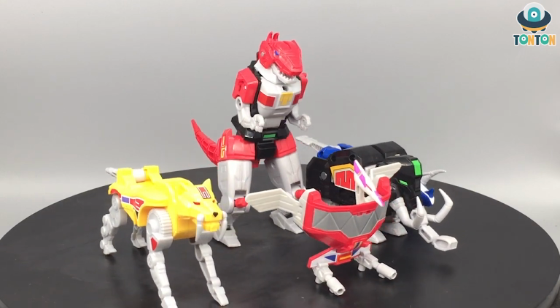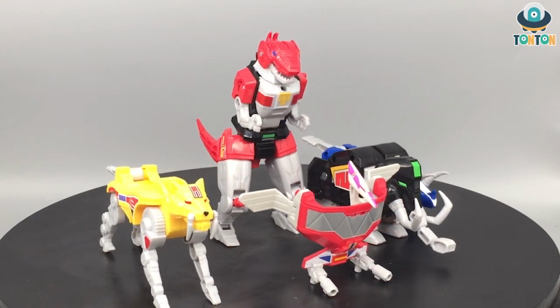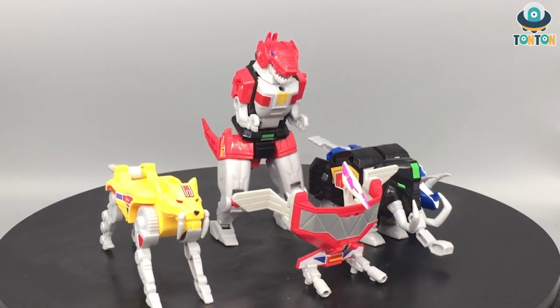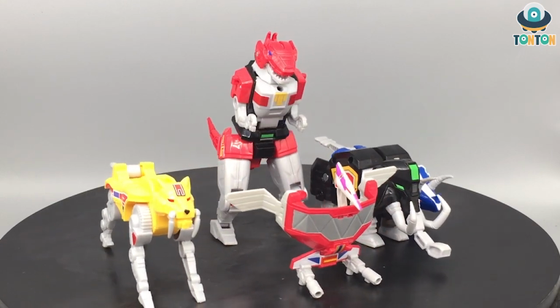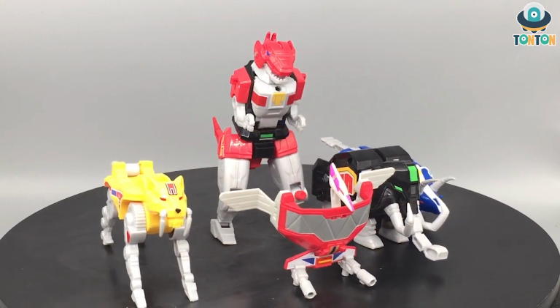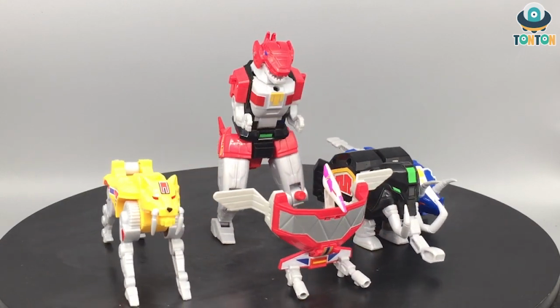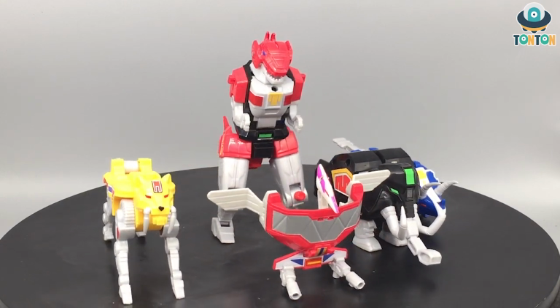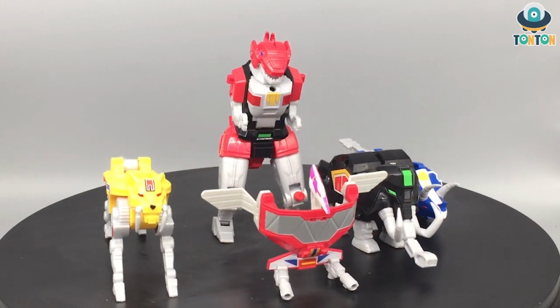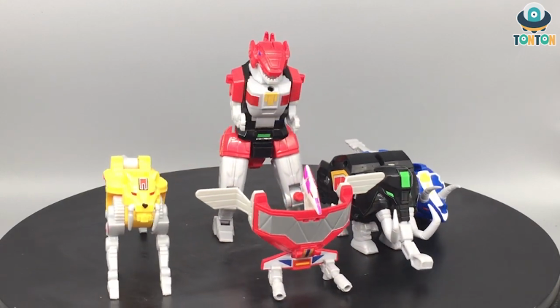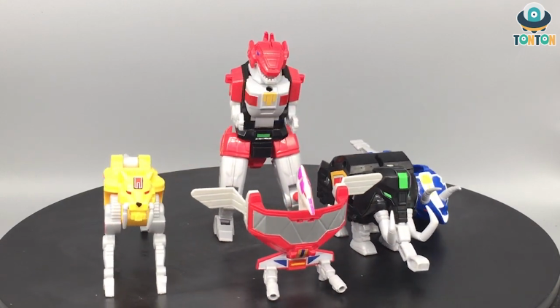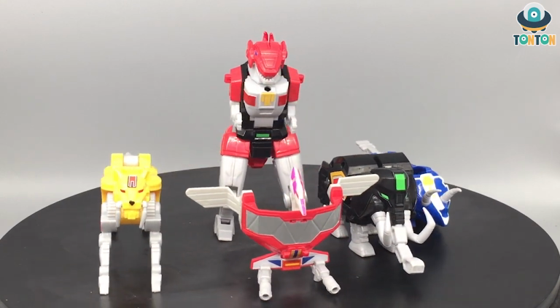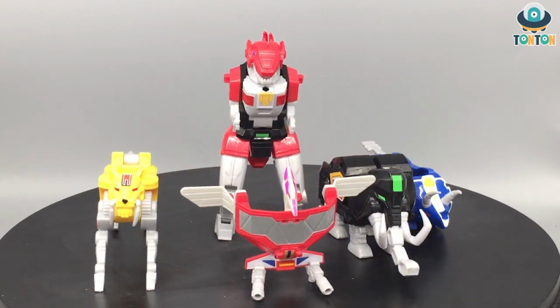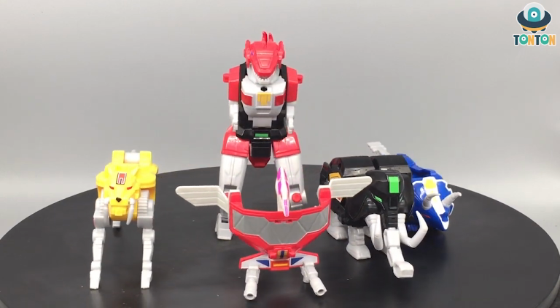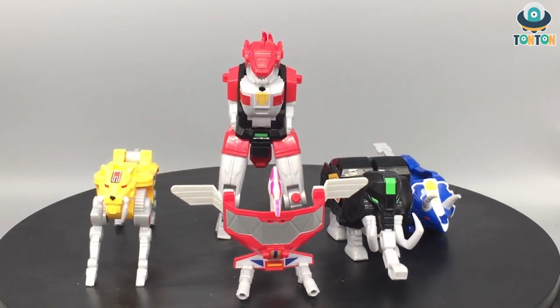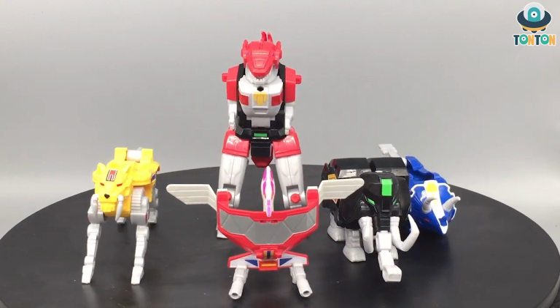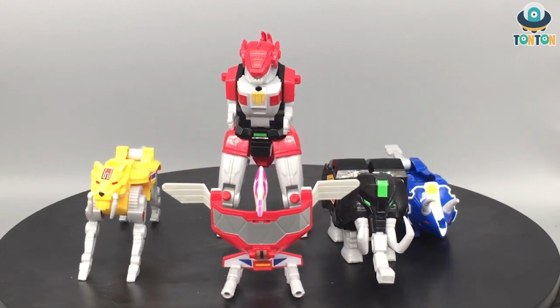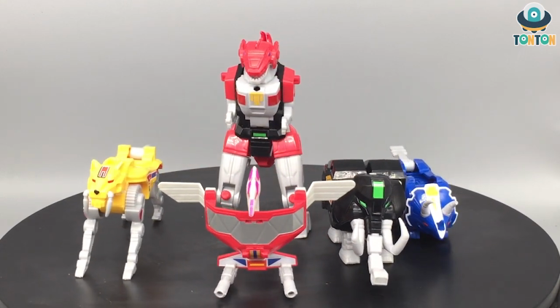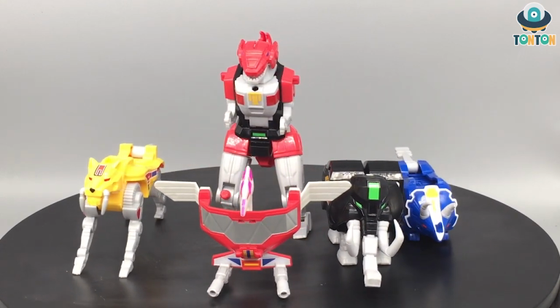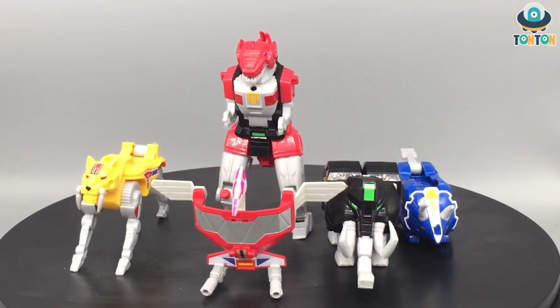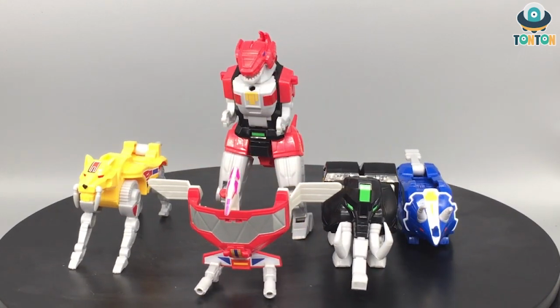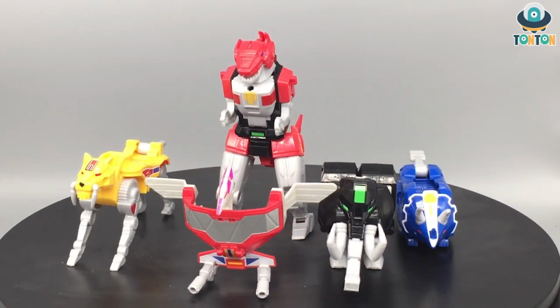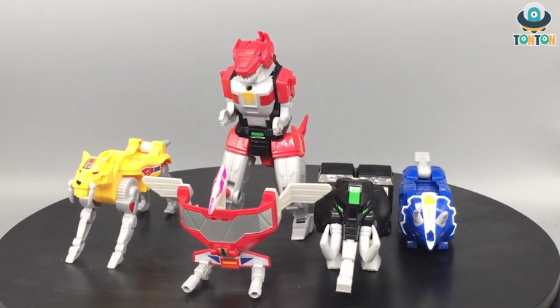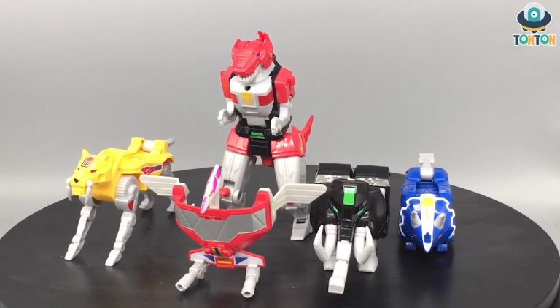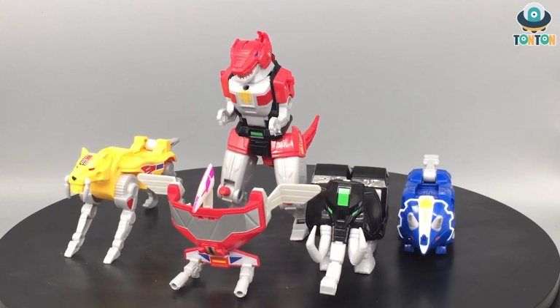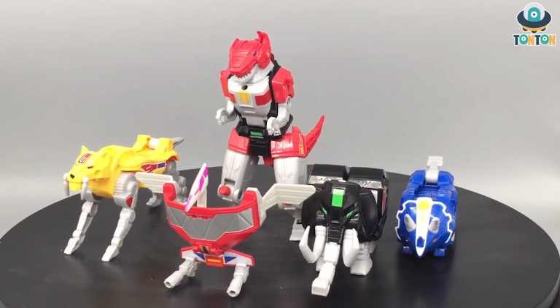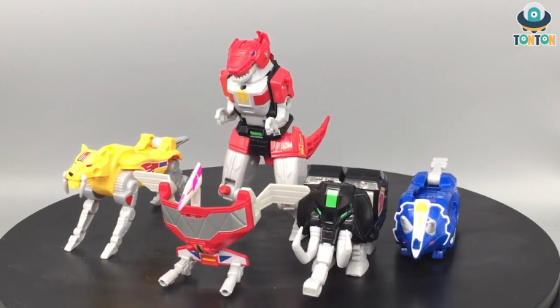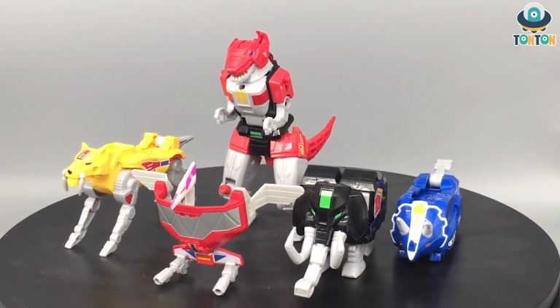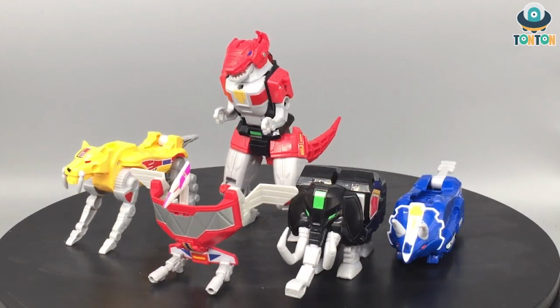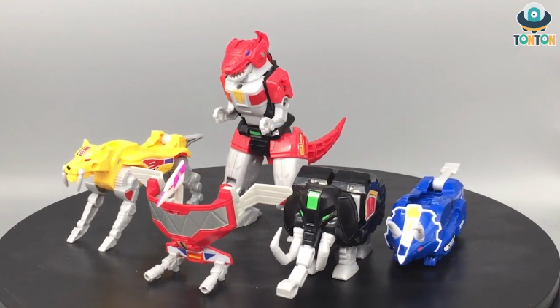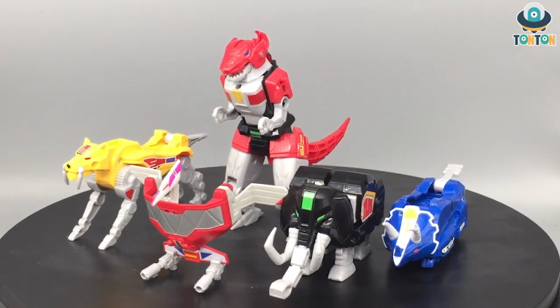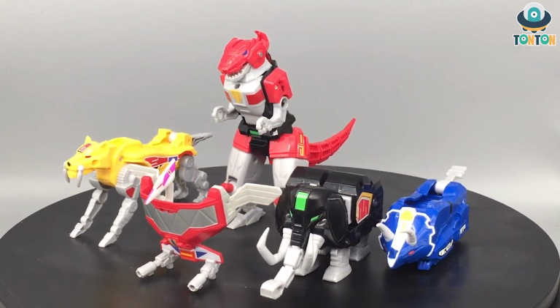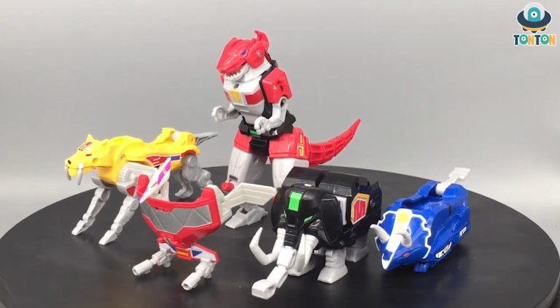To begin this video, I will talk about the five individual Zords first, and then I will go into the combined mode.